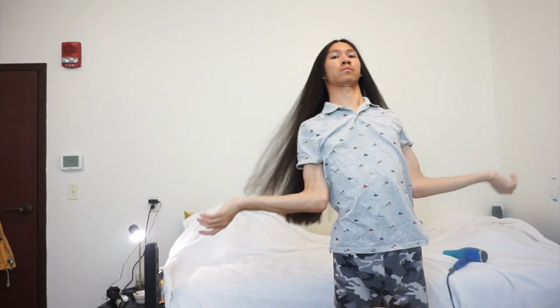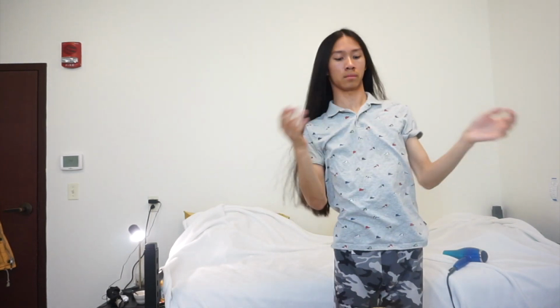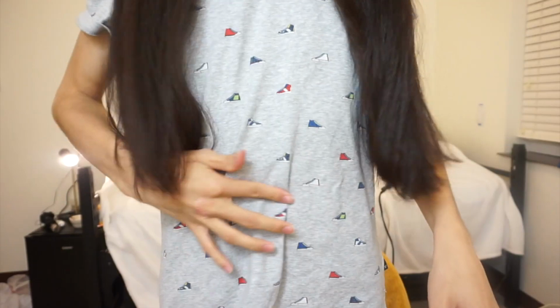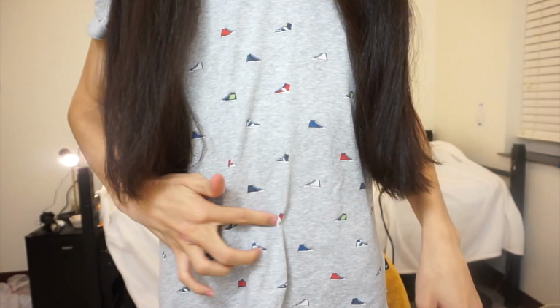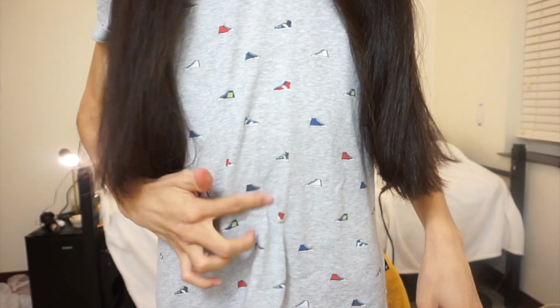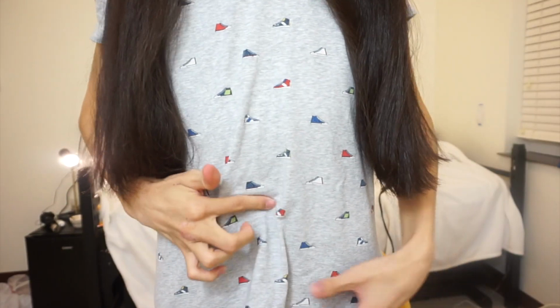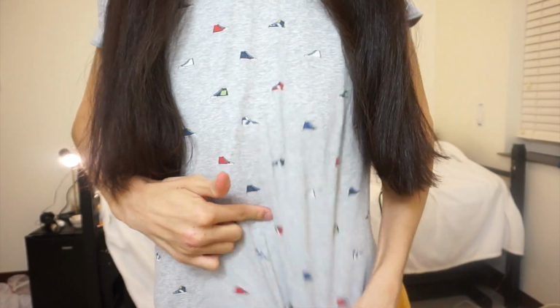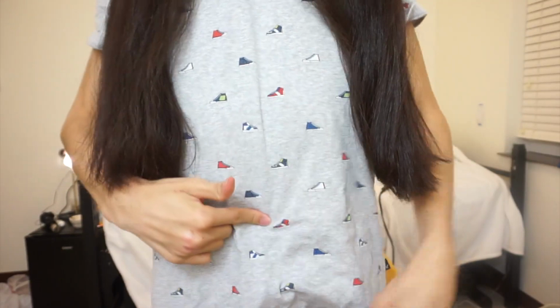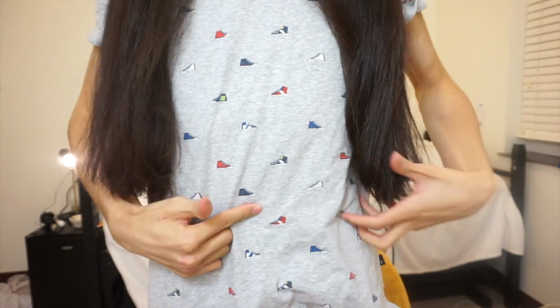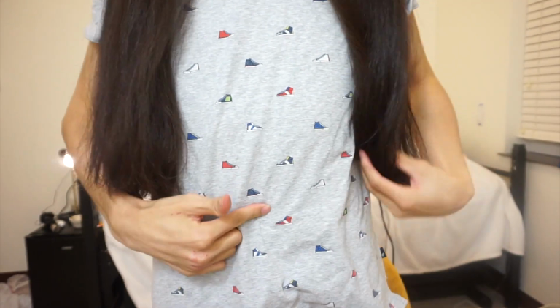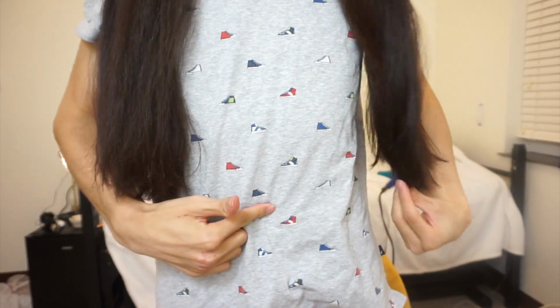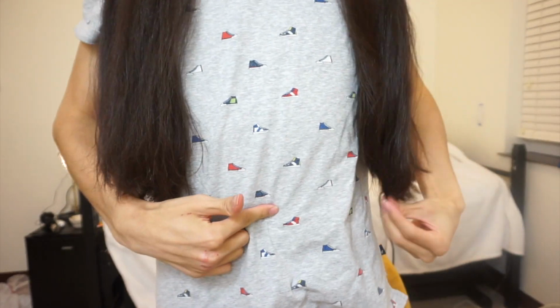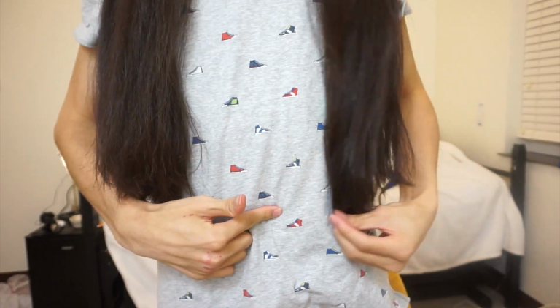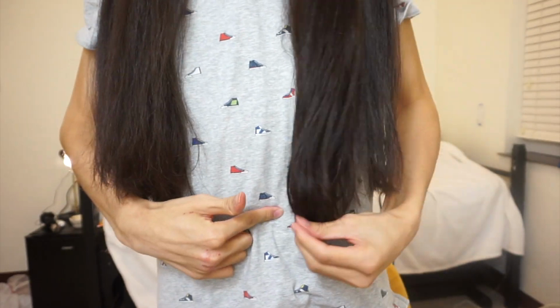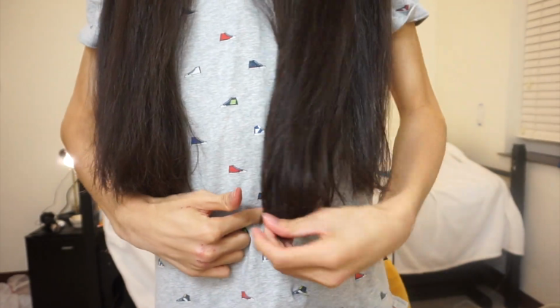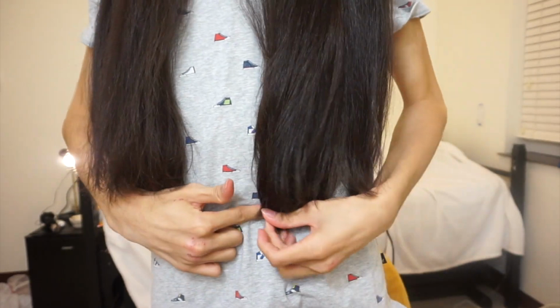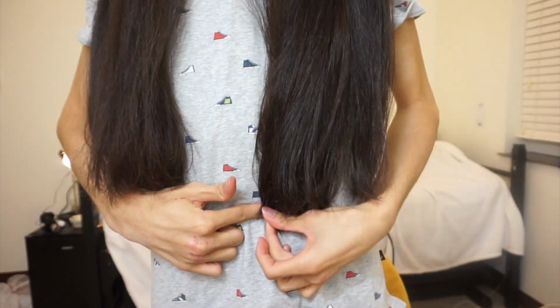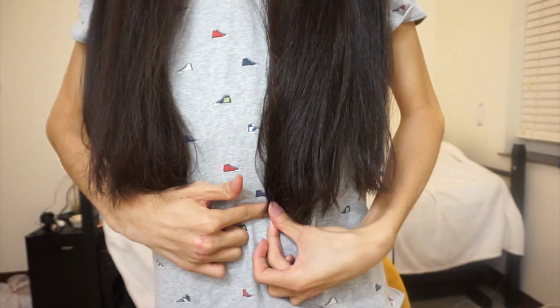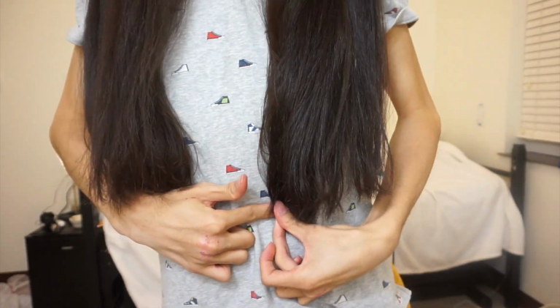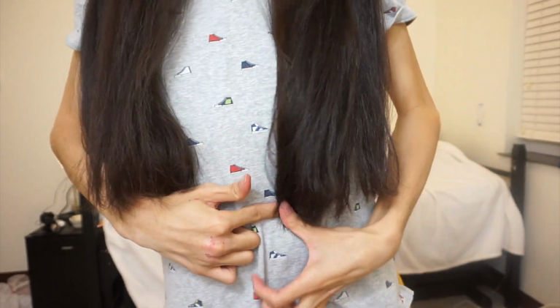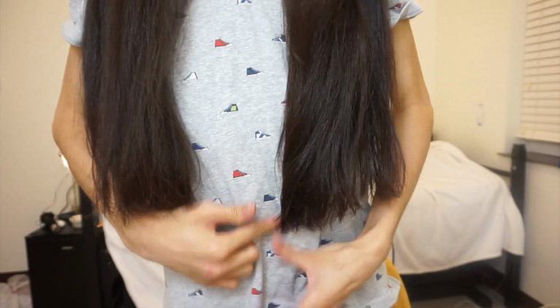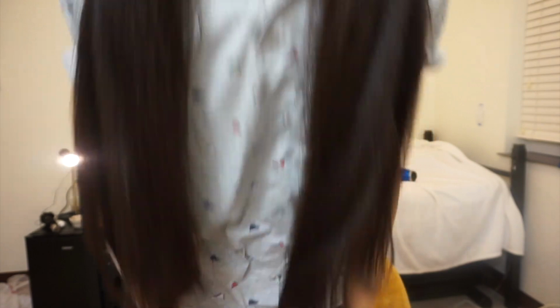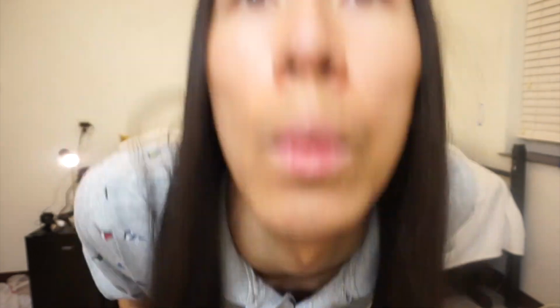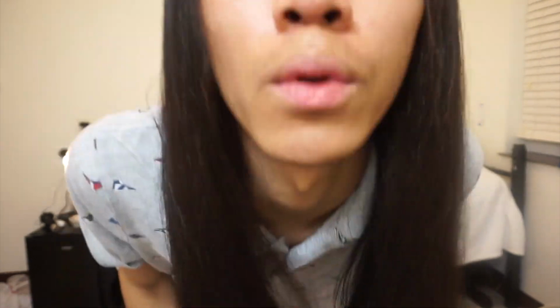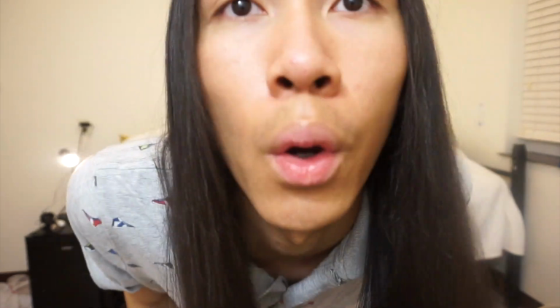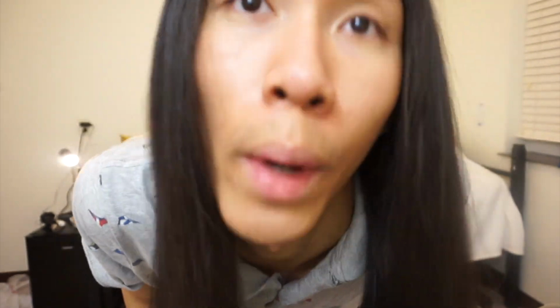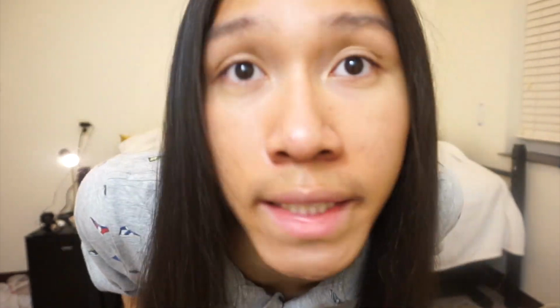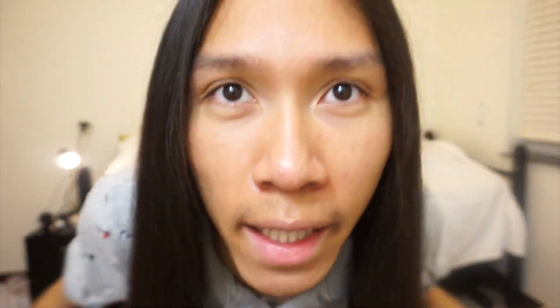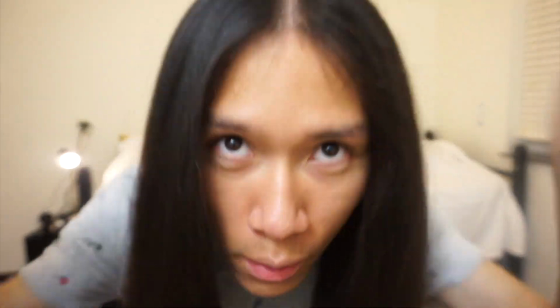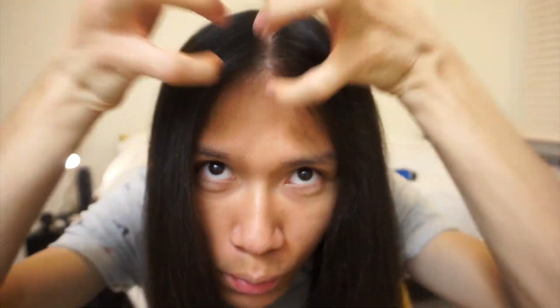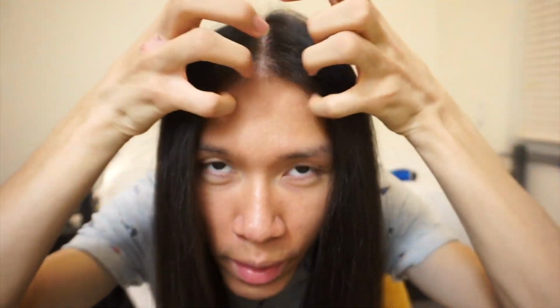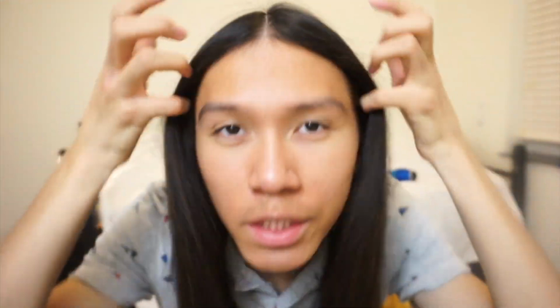My belly button is right here, which is the waist, right? Waist length. Ooh, bitch.